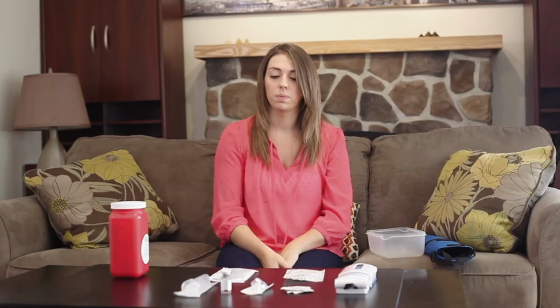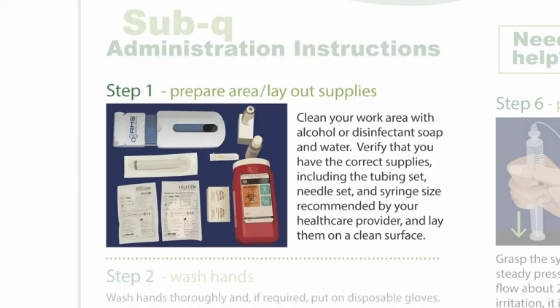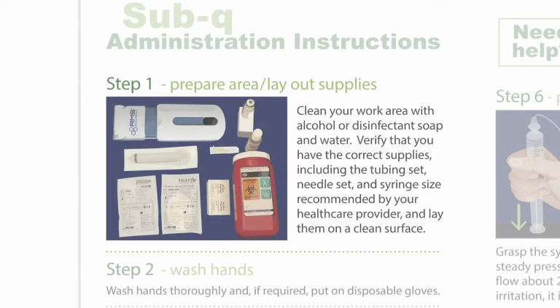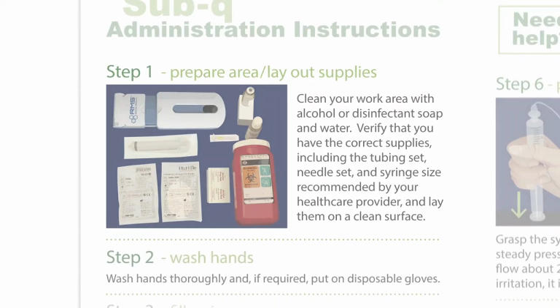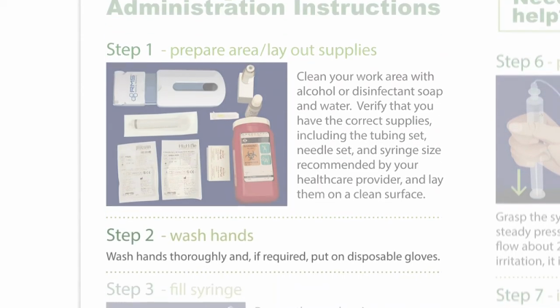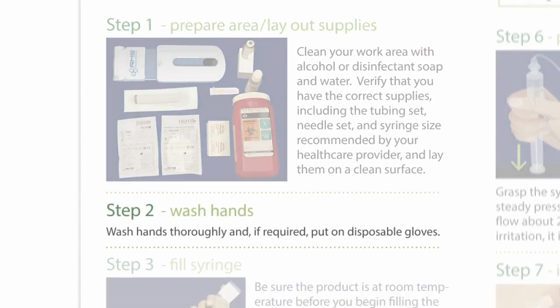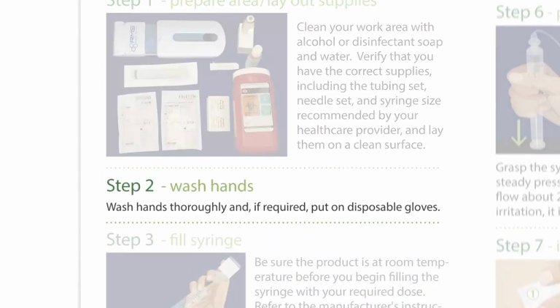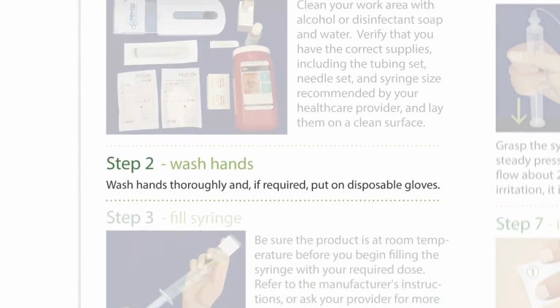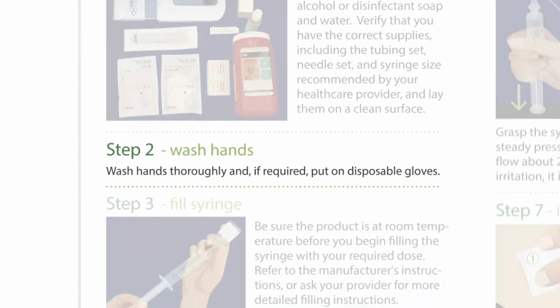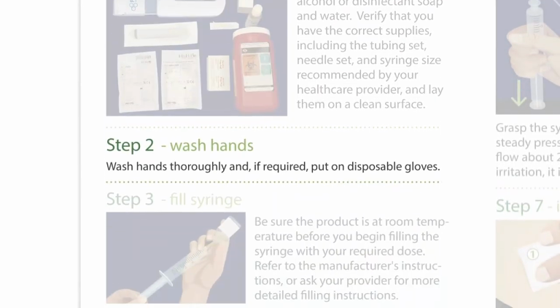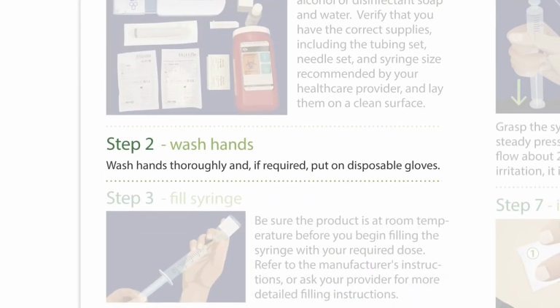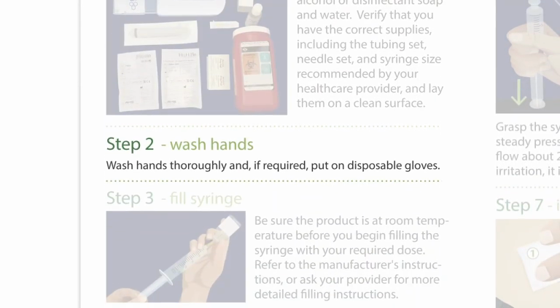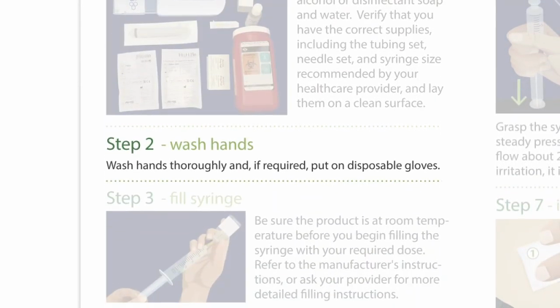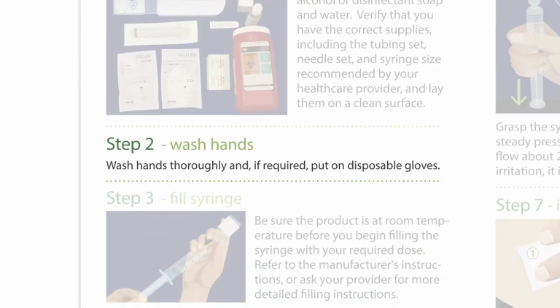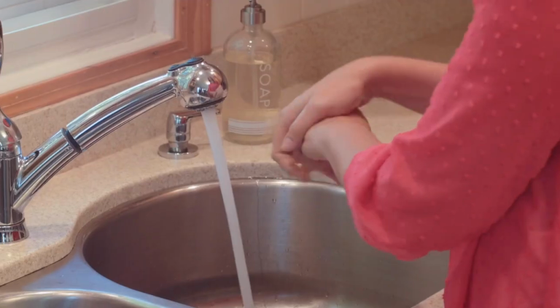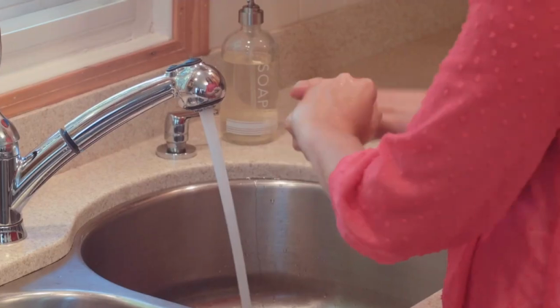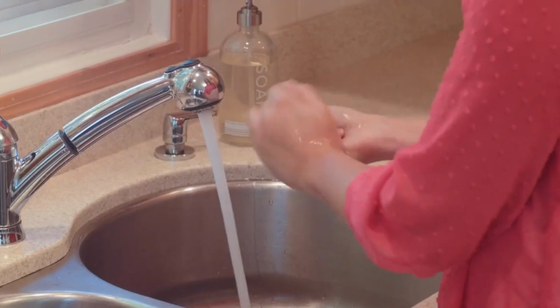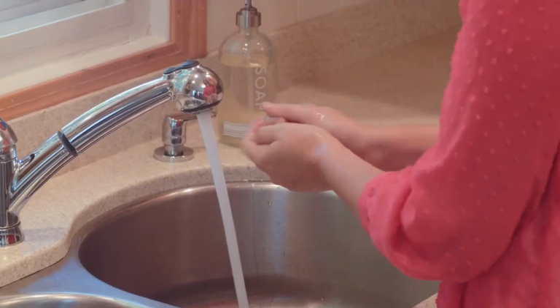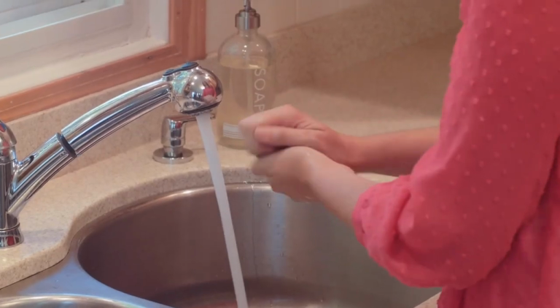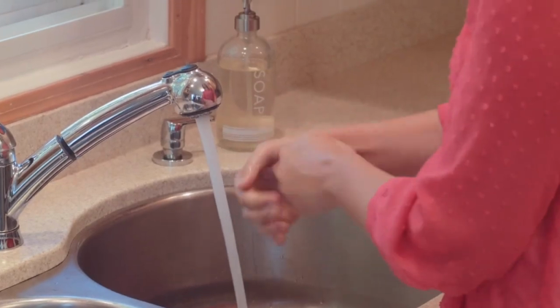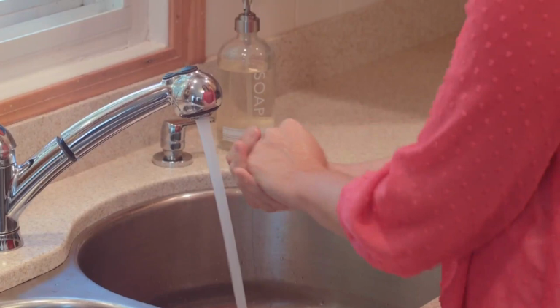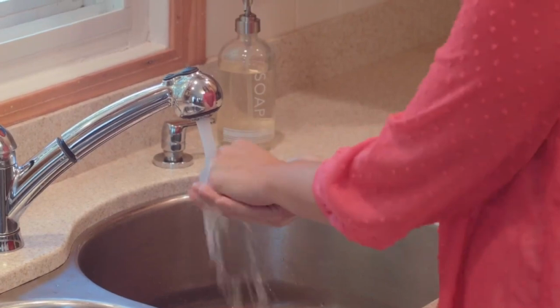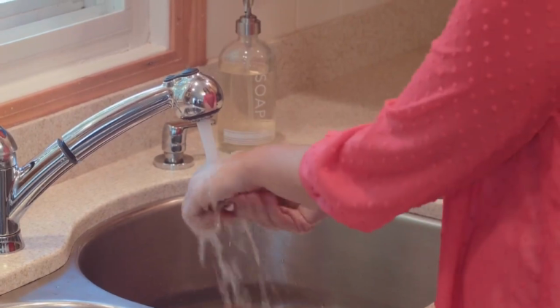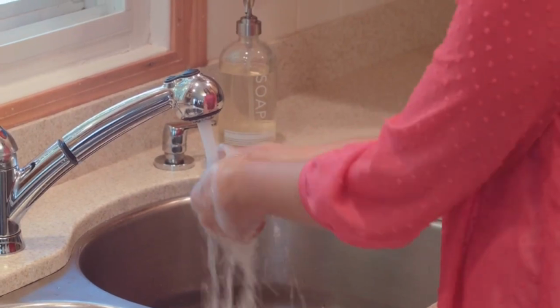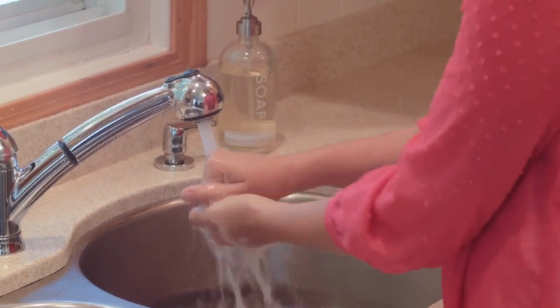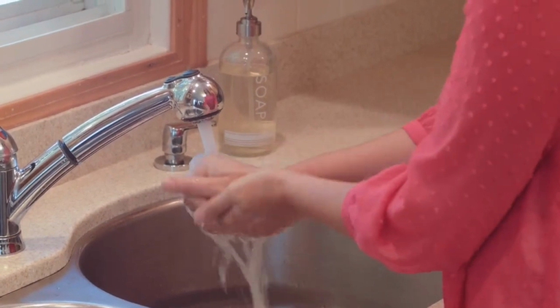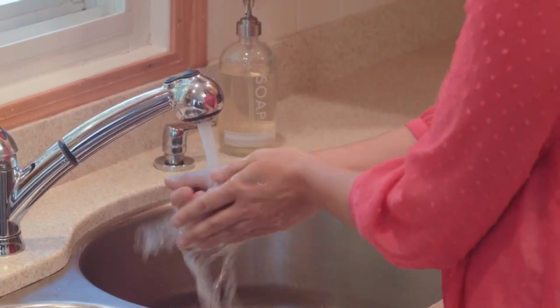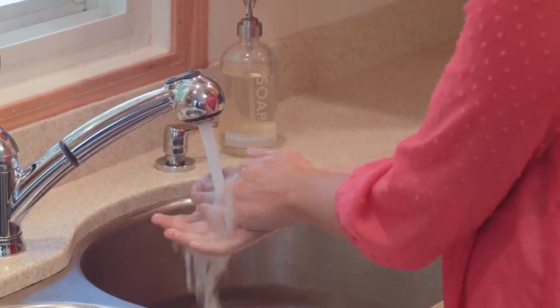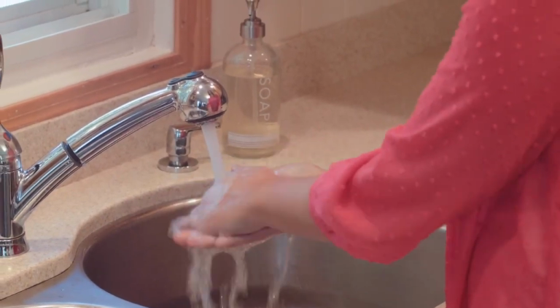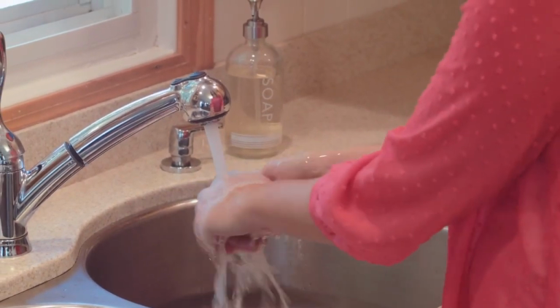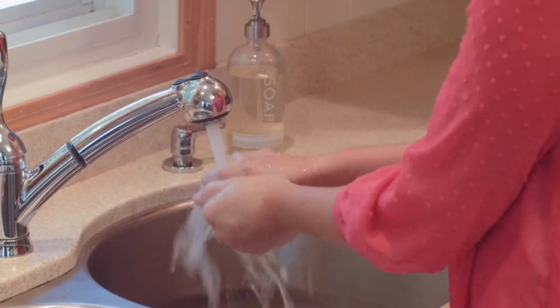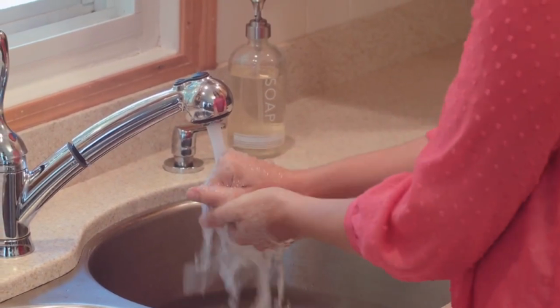Step 2: Wash hands. Wash hands thoroughly and, if required, put on disposable gloves.